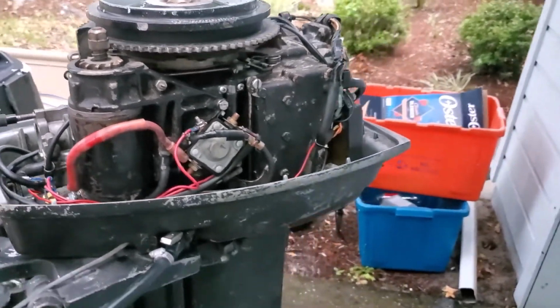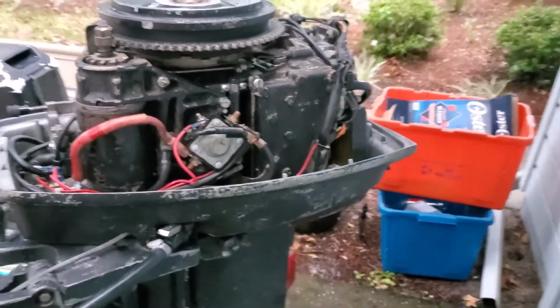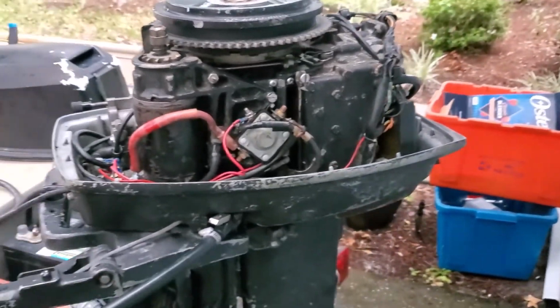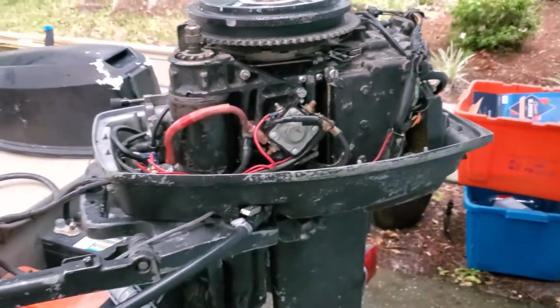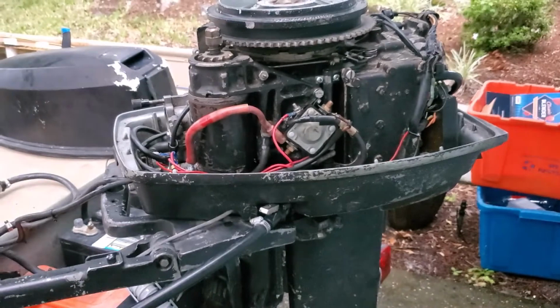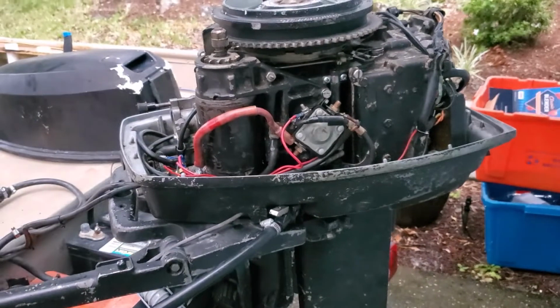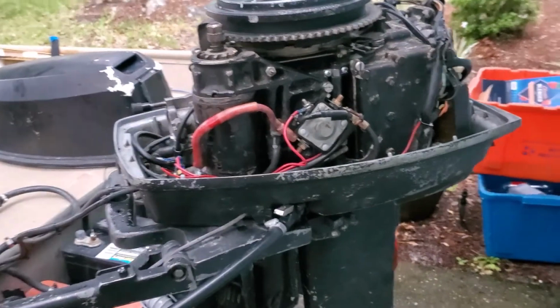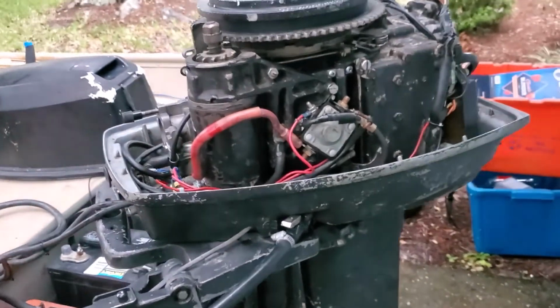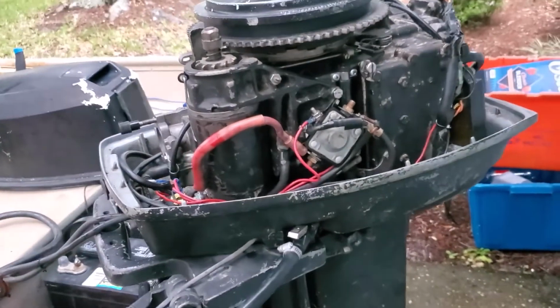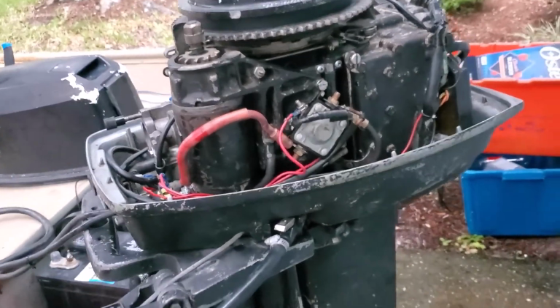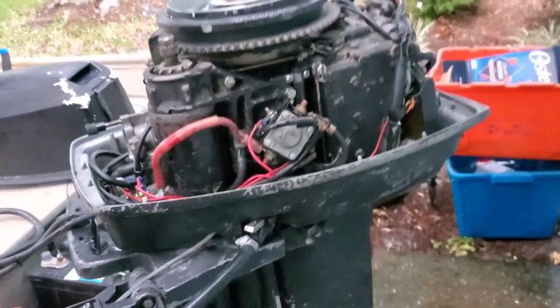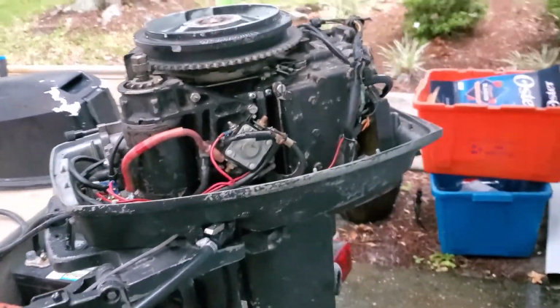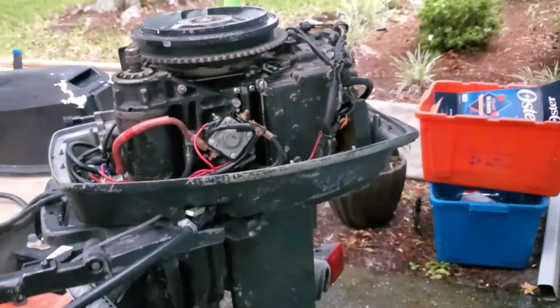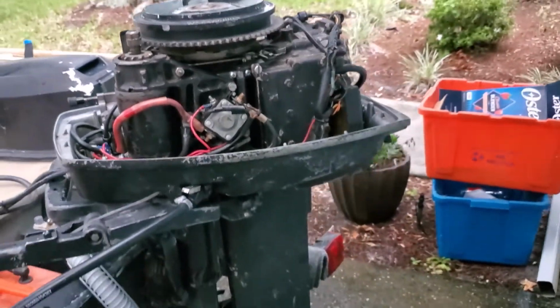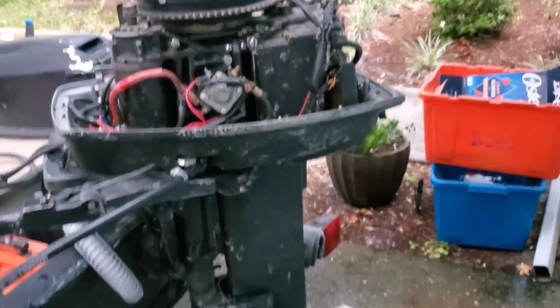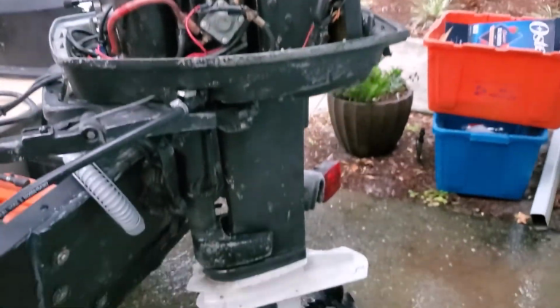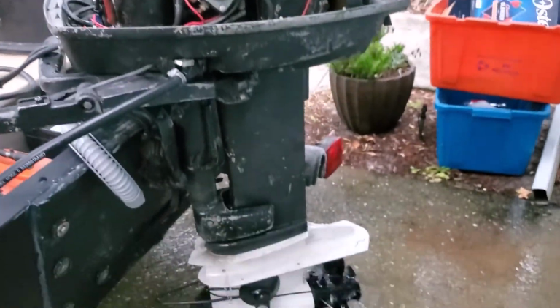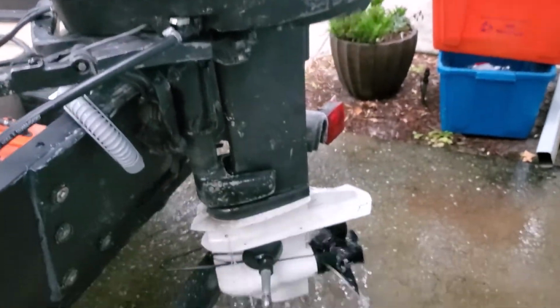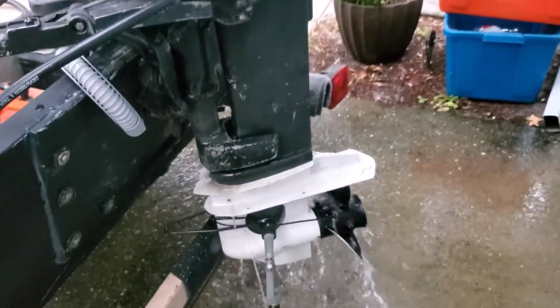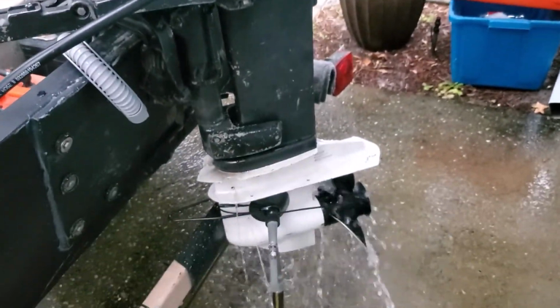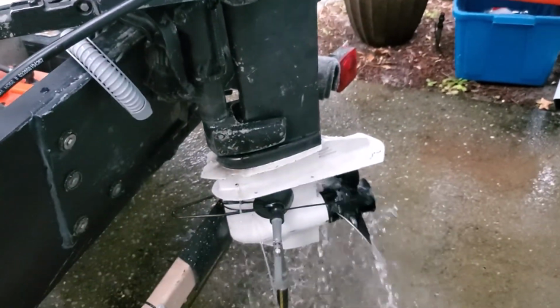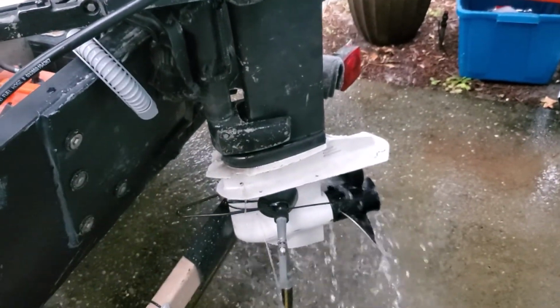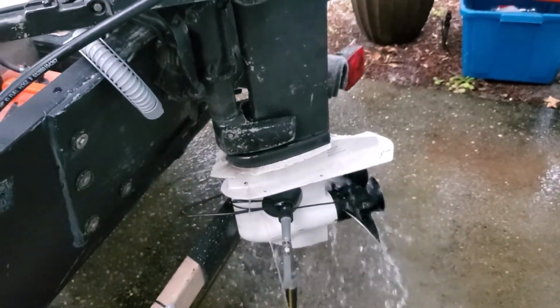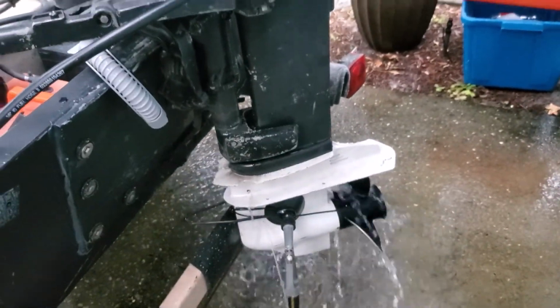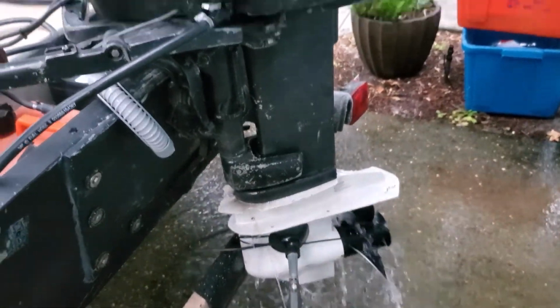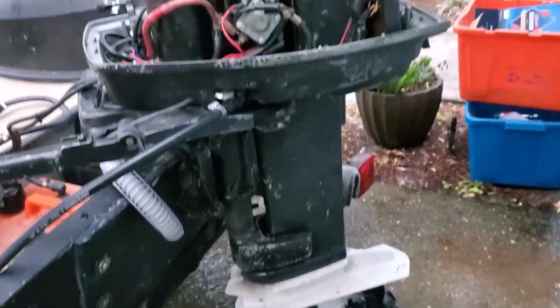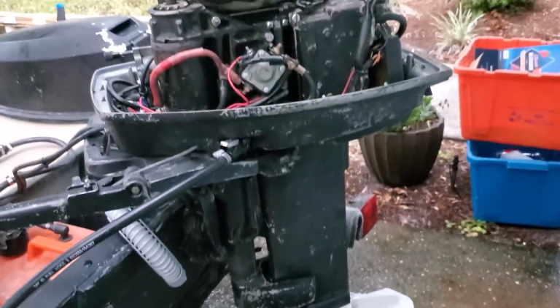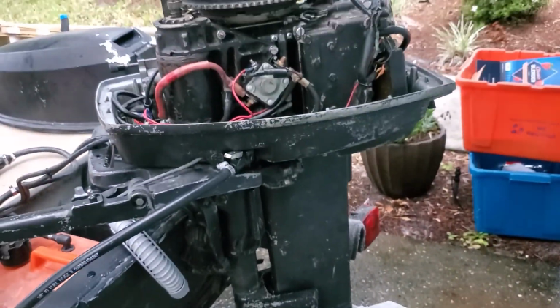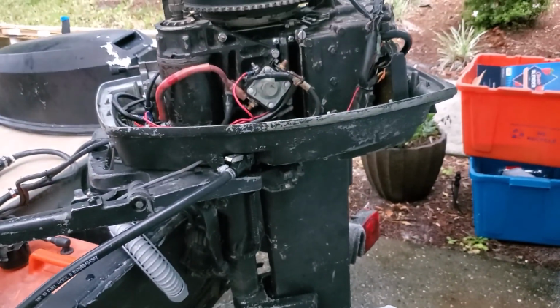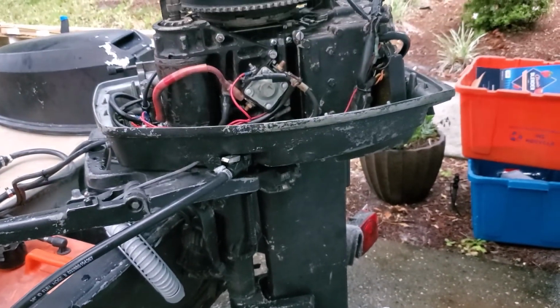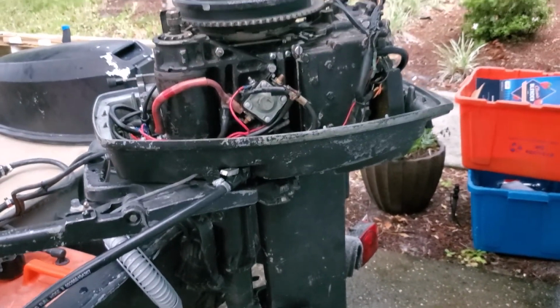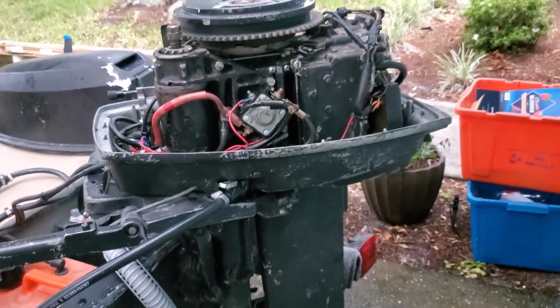I'm pretty happy with that. It's running about as good as it gets. We'll have to get her out on the water and see how she runs tomorrow.